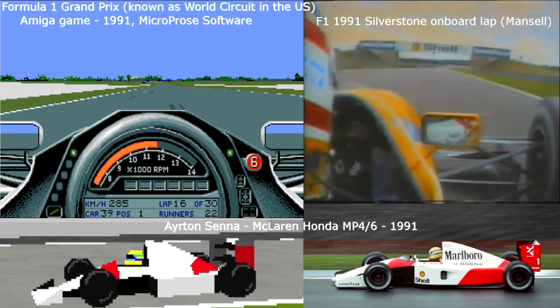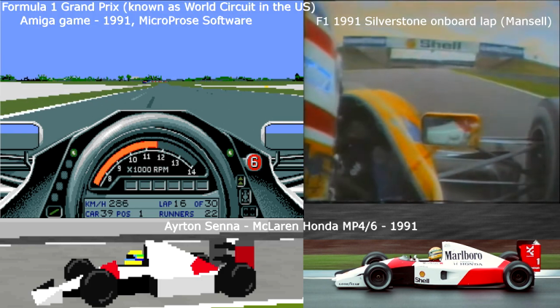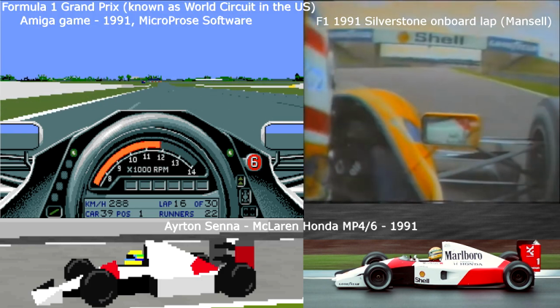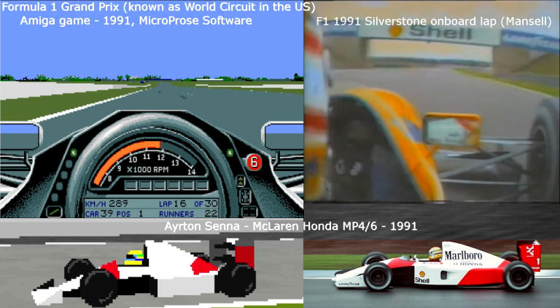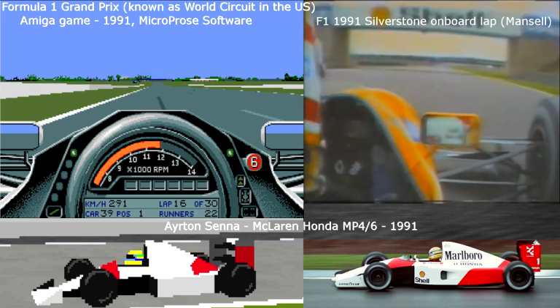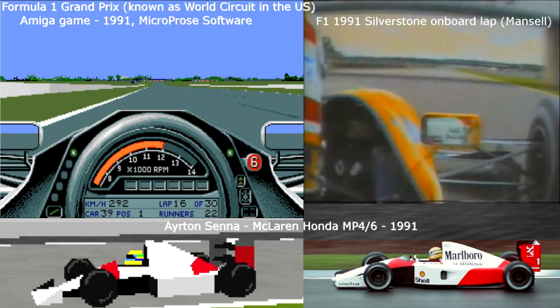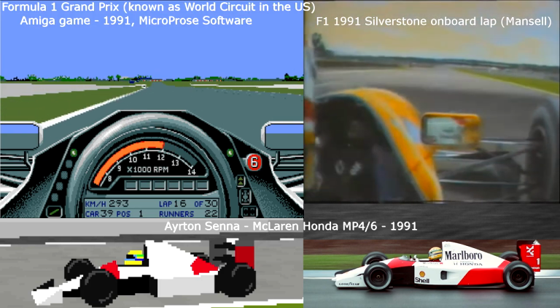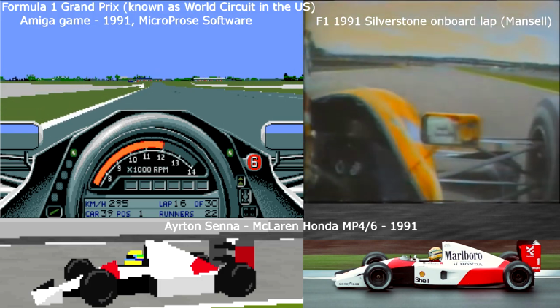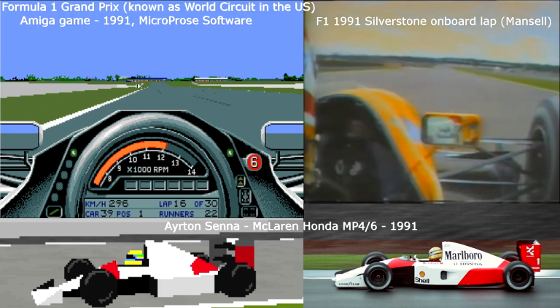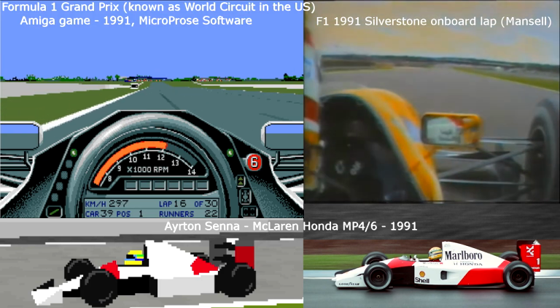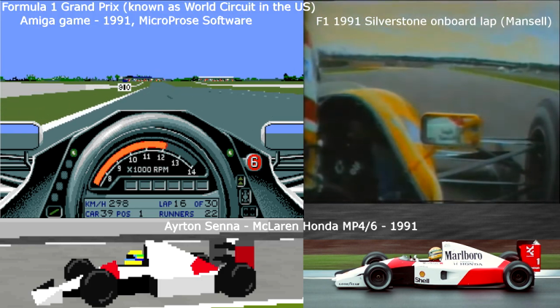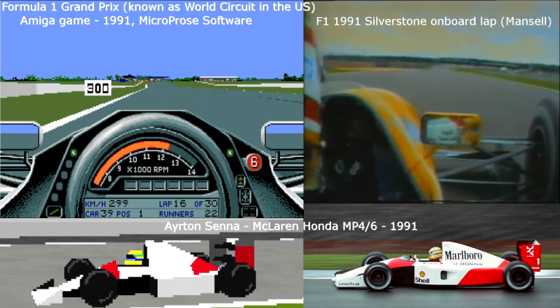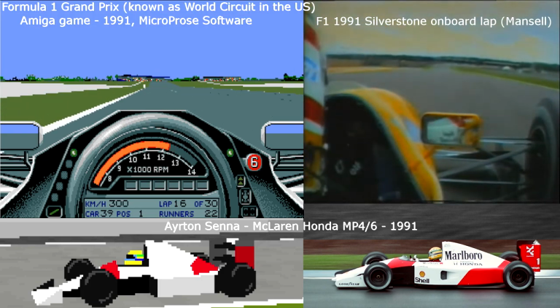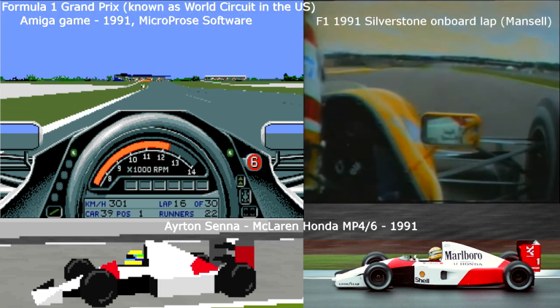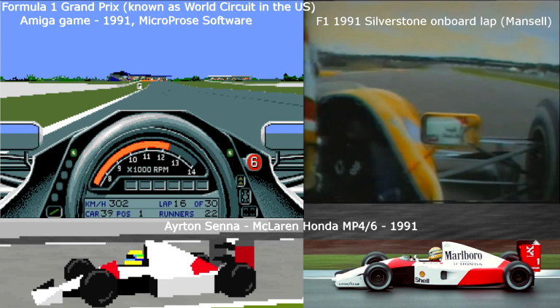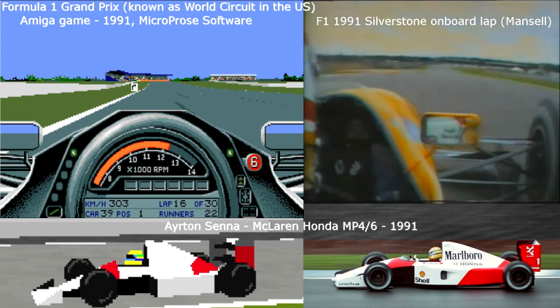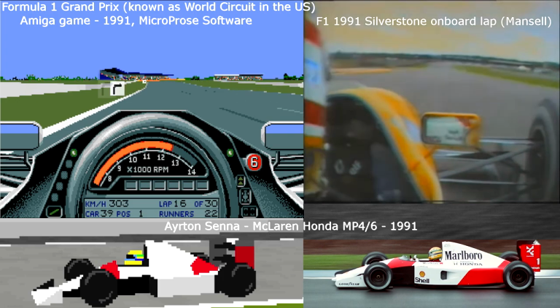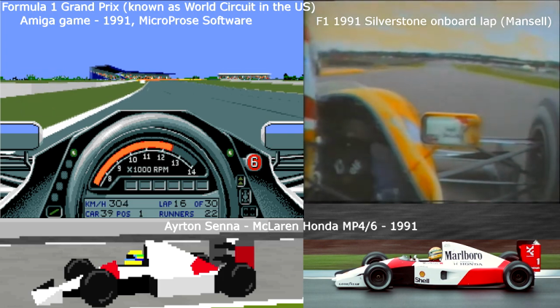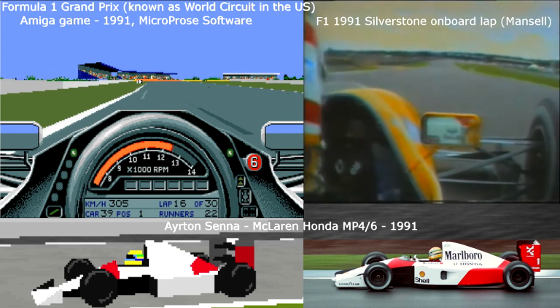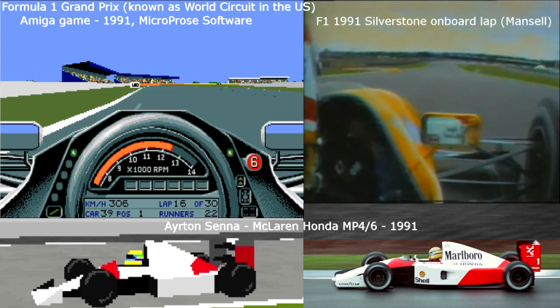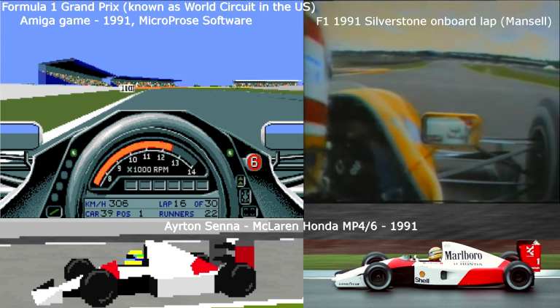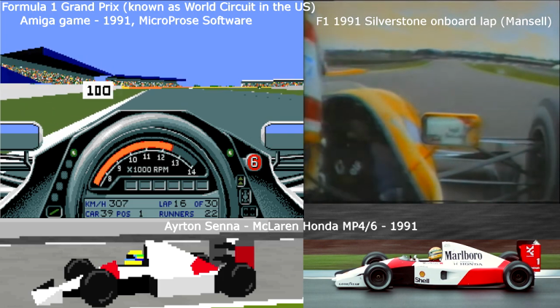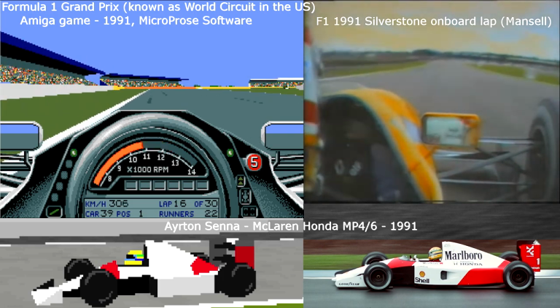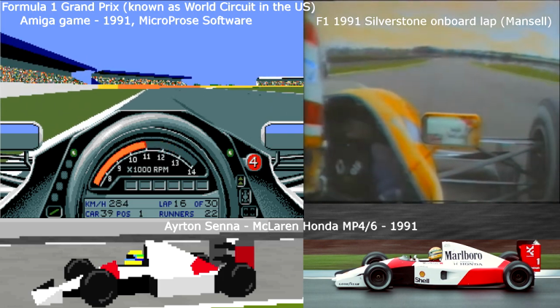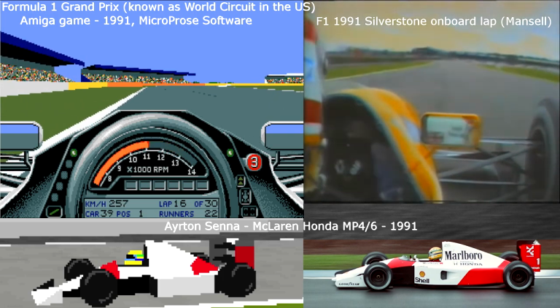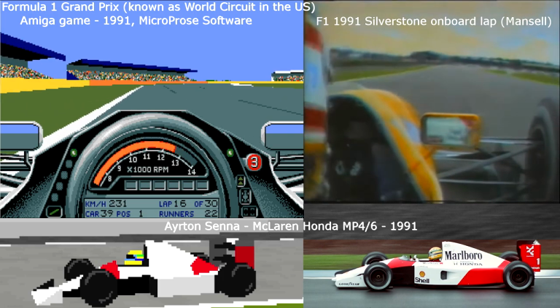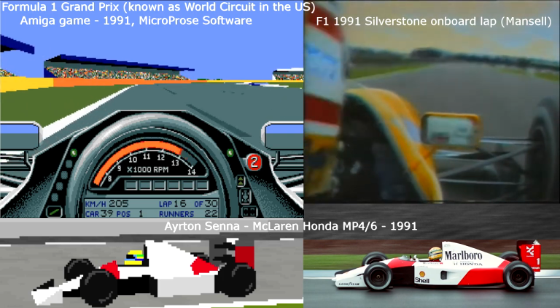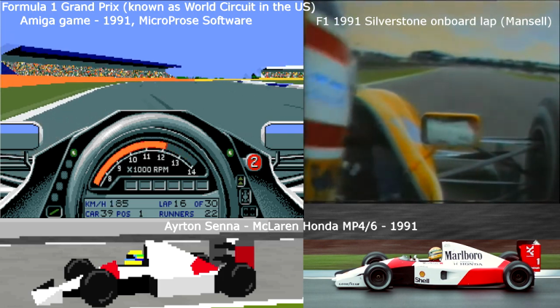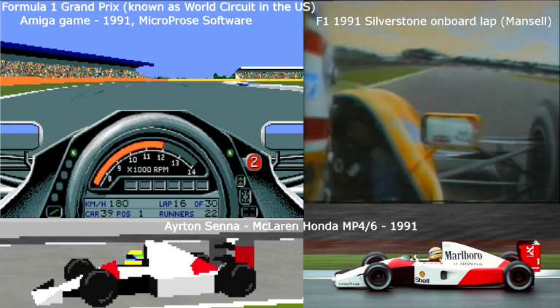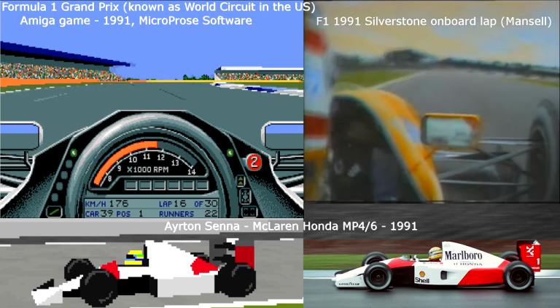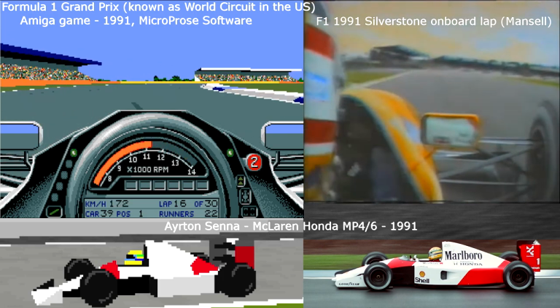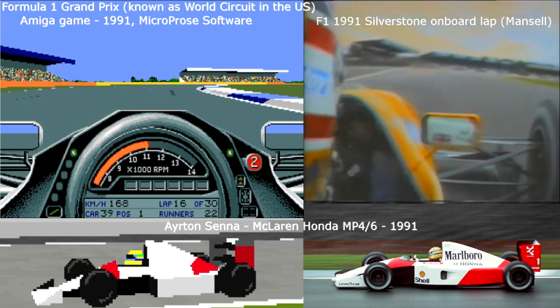You're snapping 9G, down onto Hanger Straight into sixth gear, approaching 190mph now, and into the new Stowe corner.